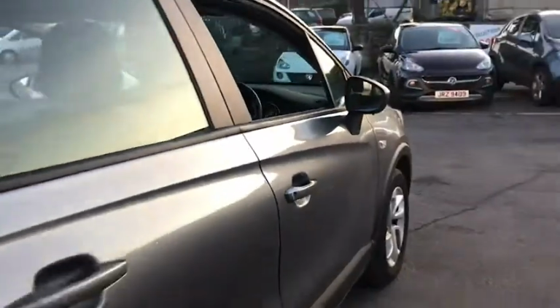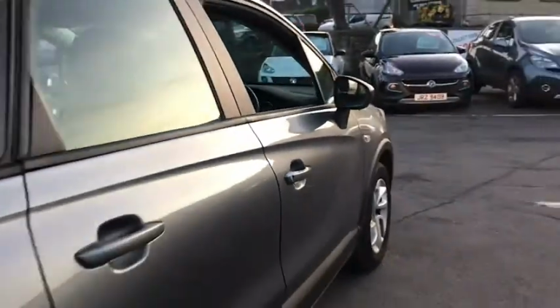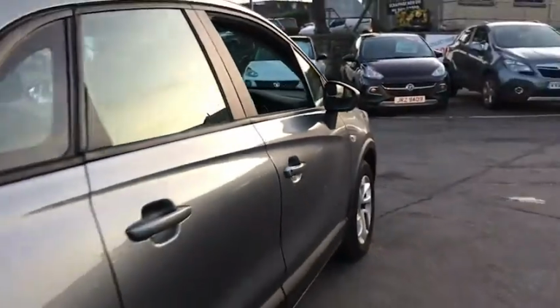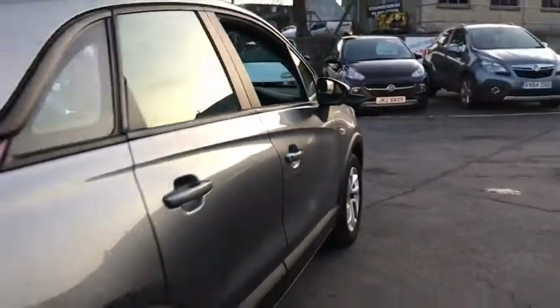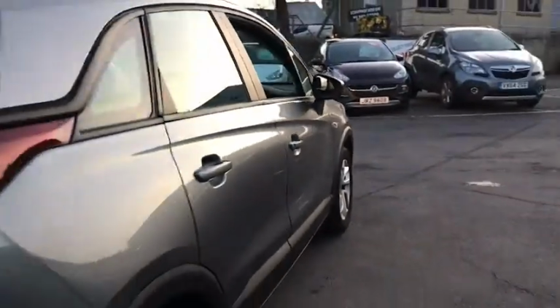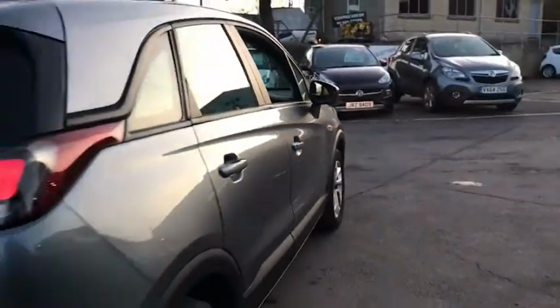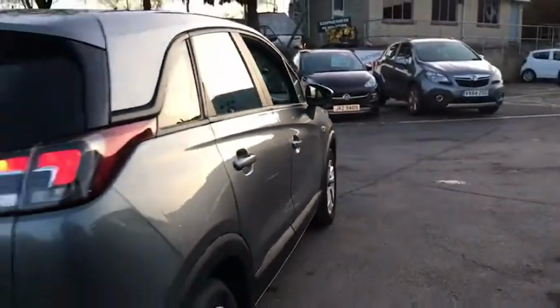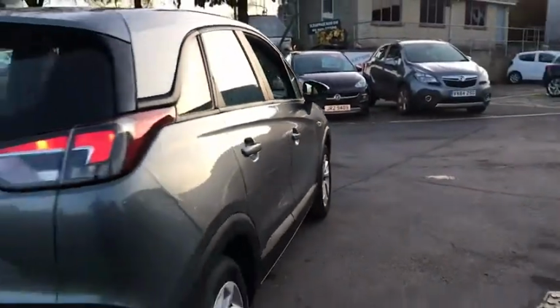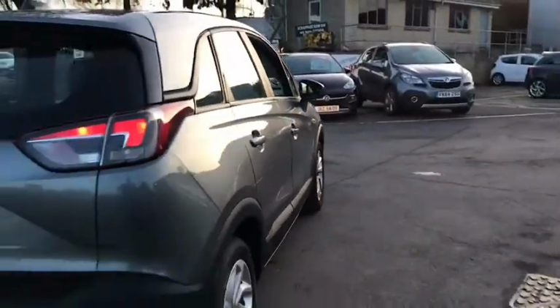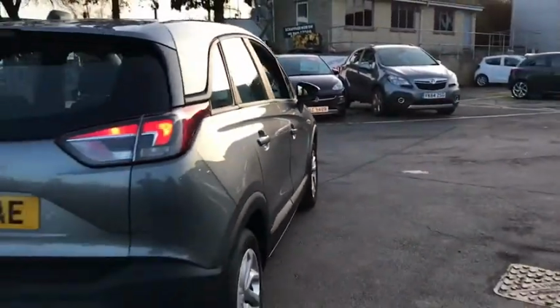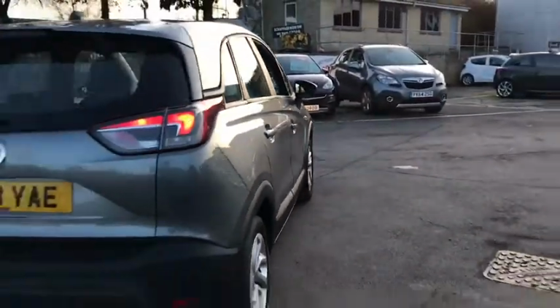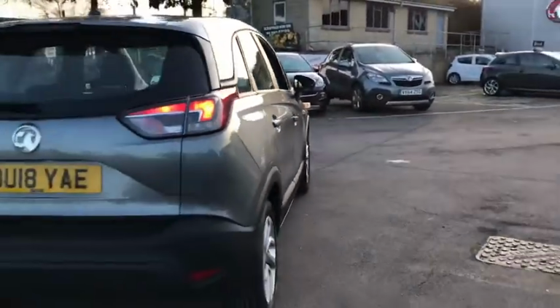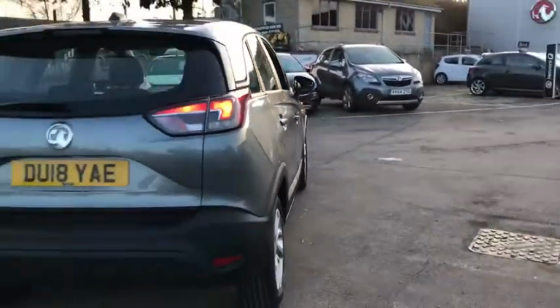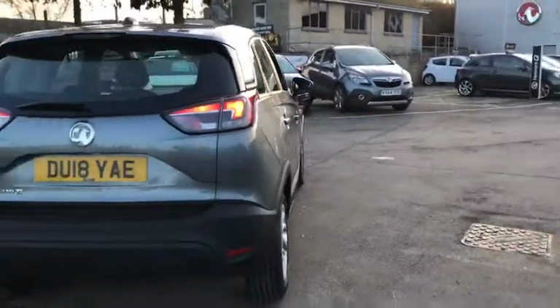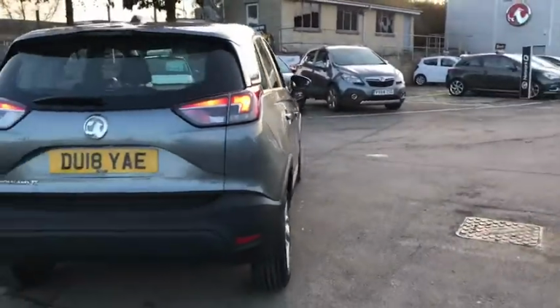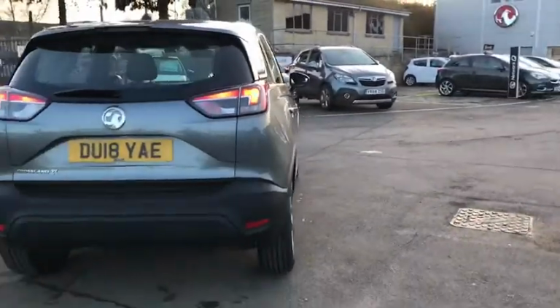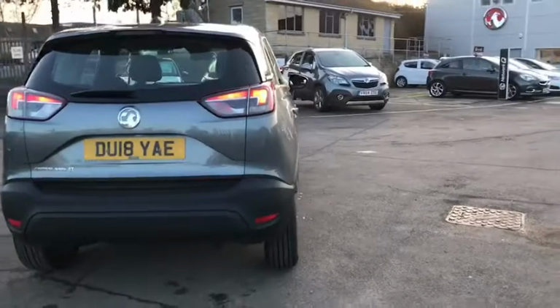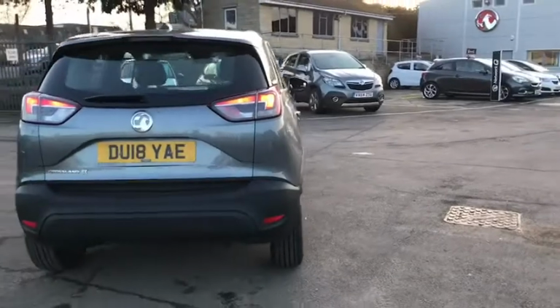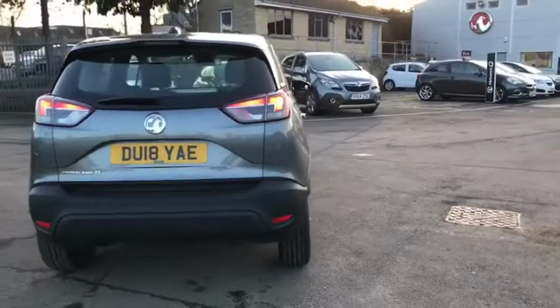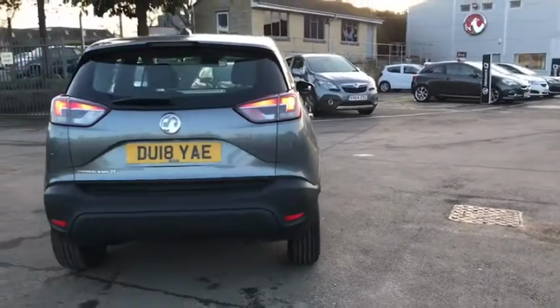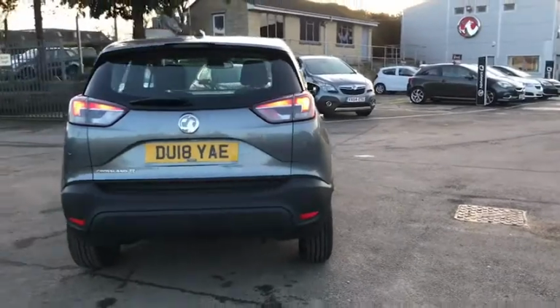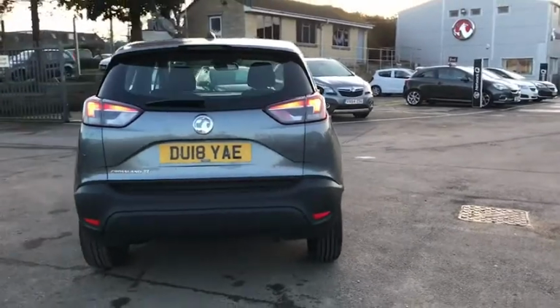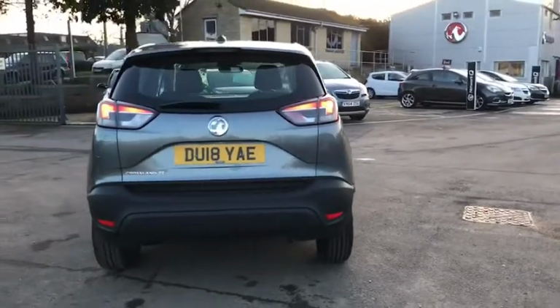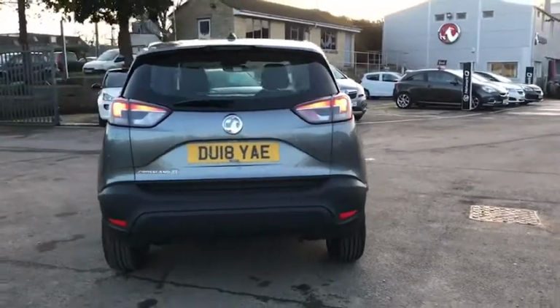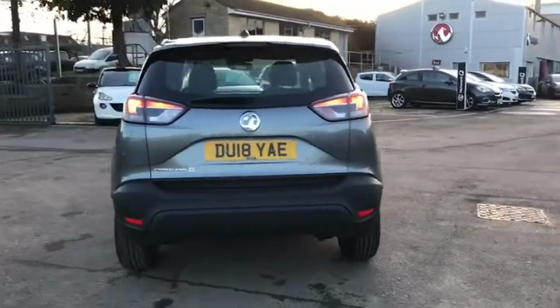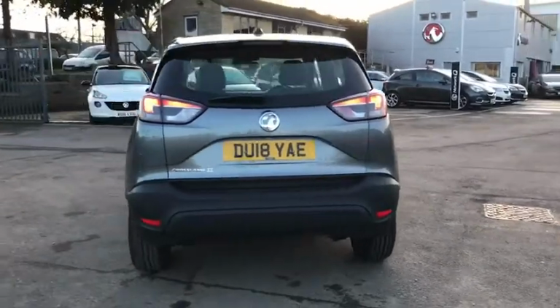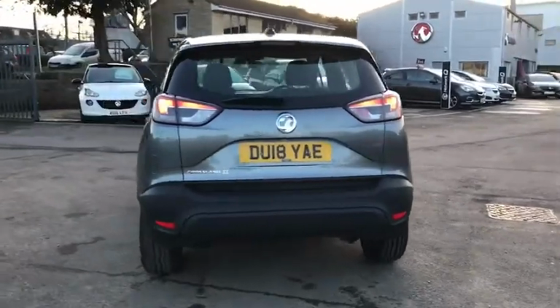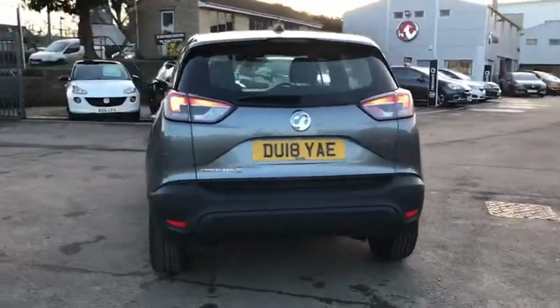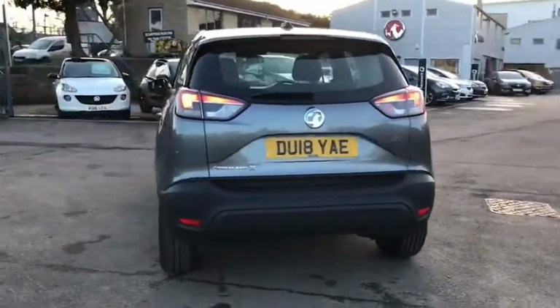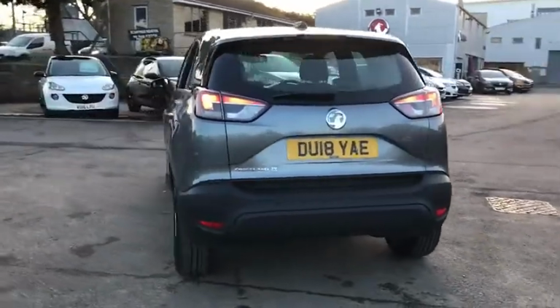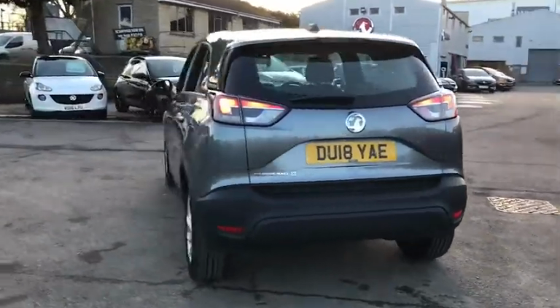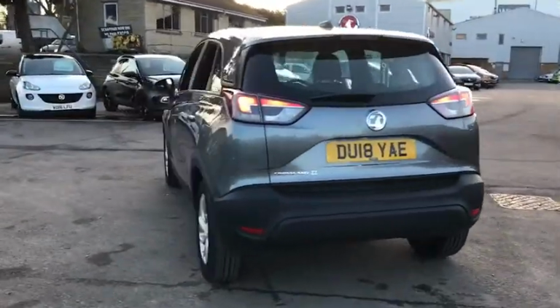This car has a 1.2 litre petrol engine which will do up to 54 miles per gallon.